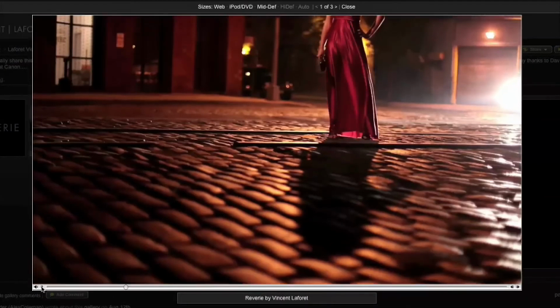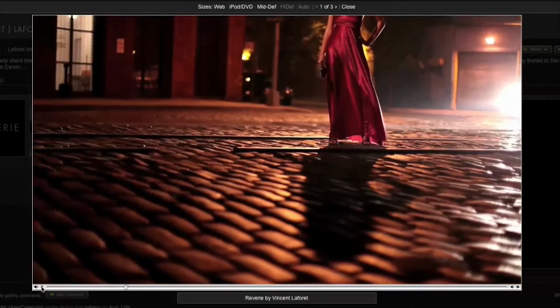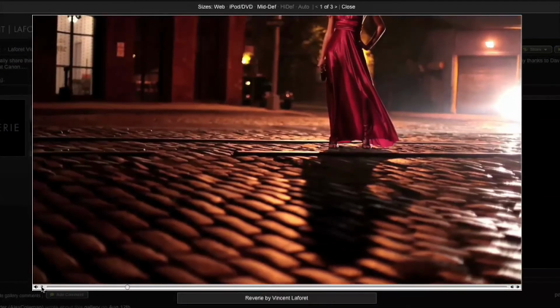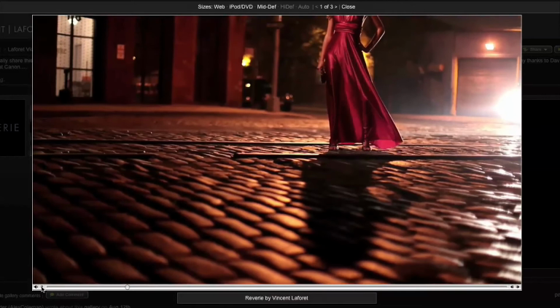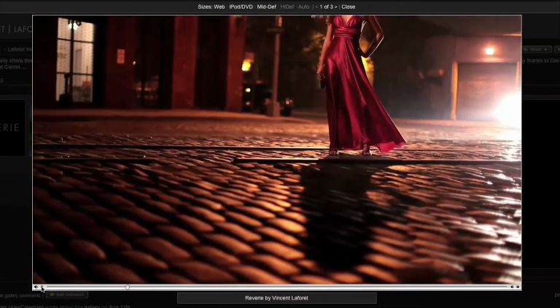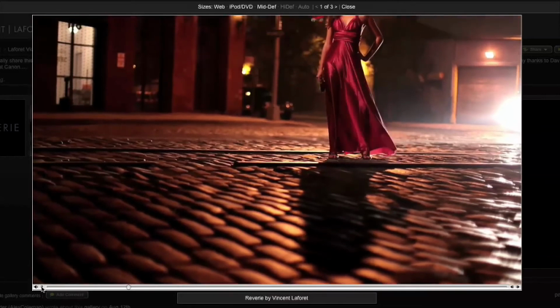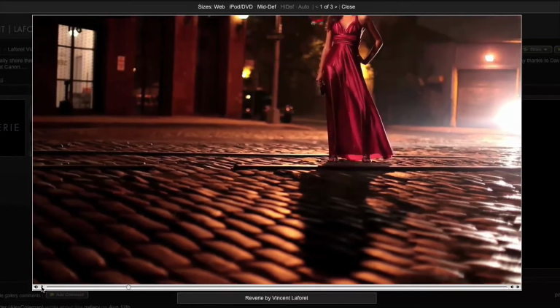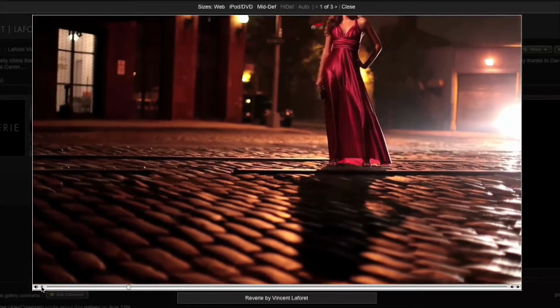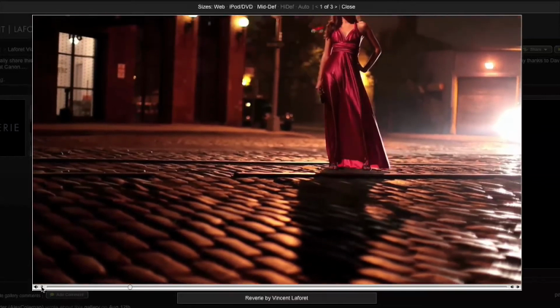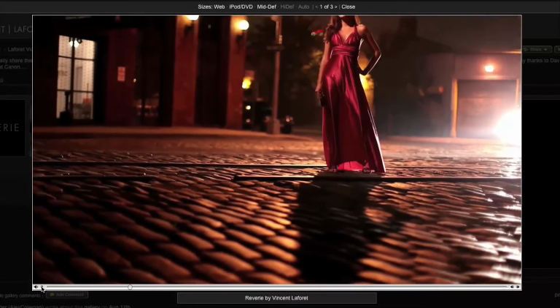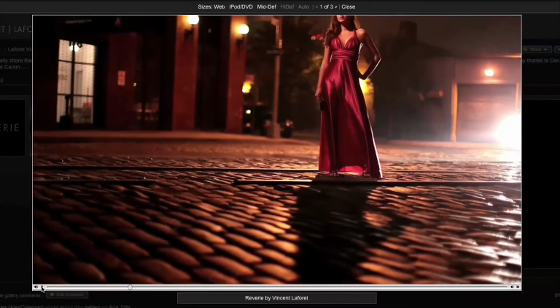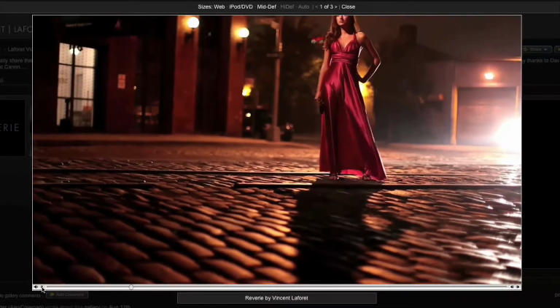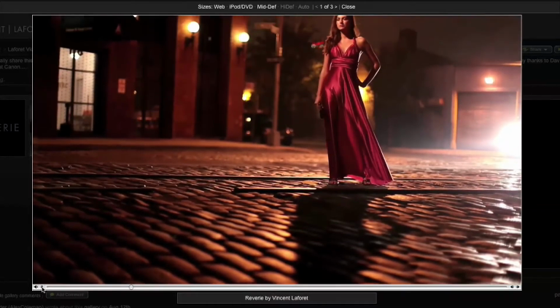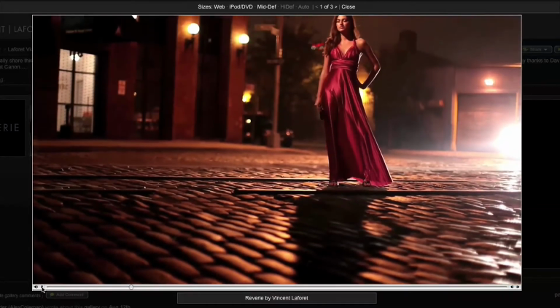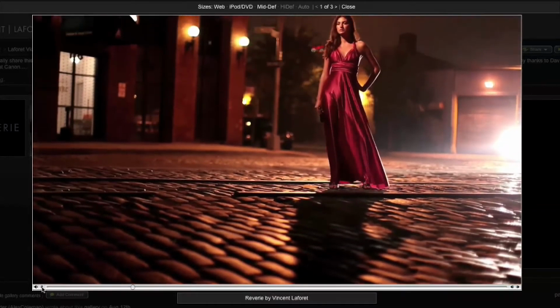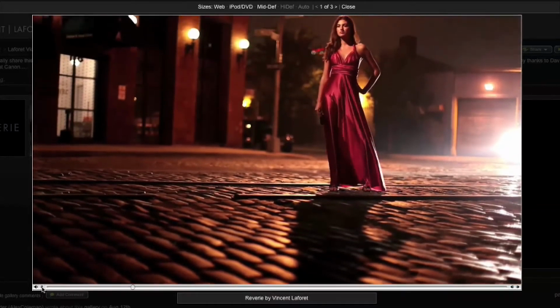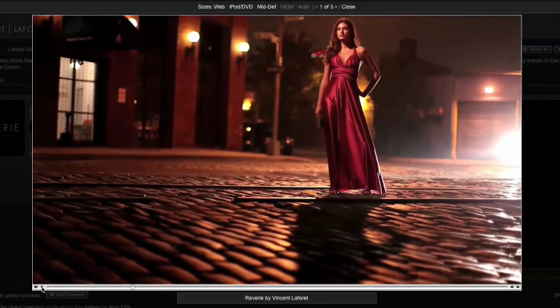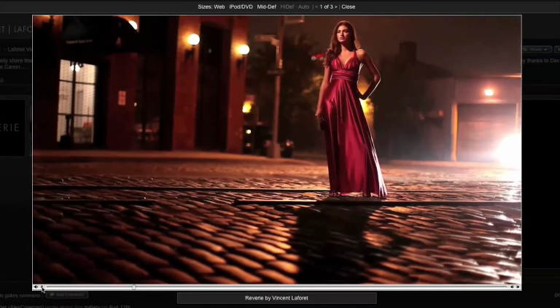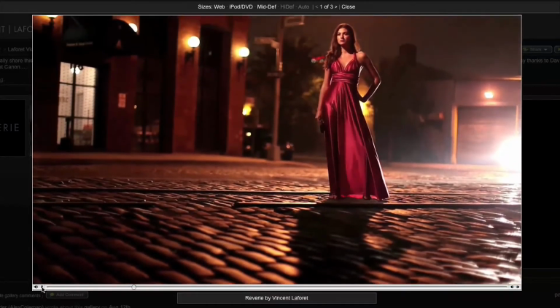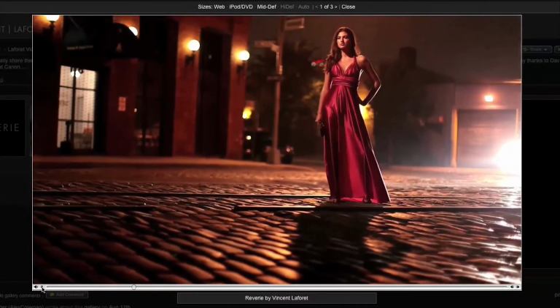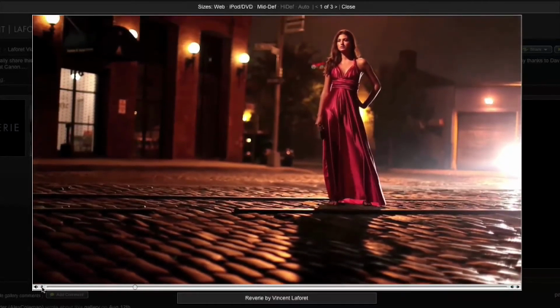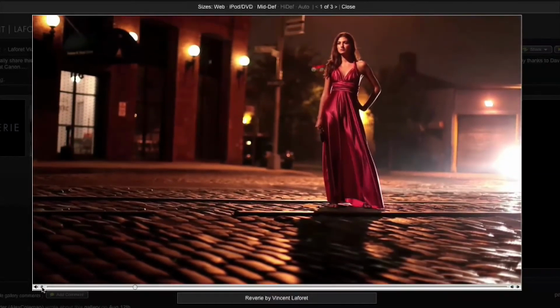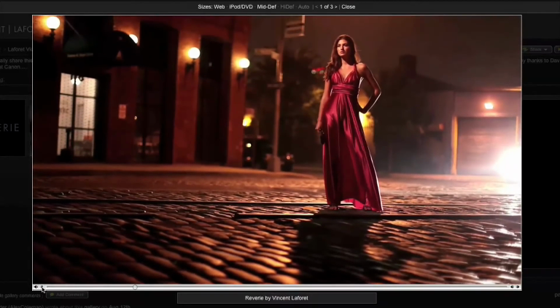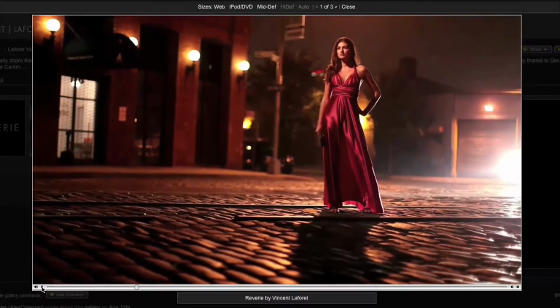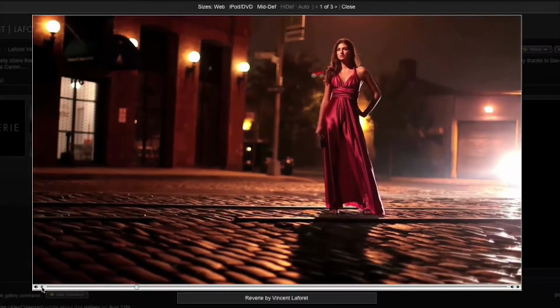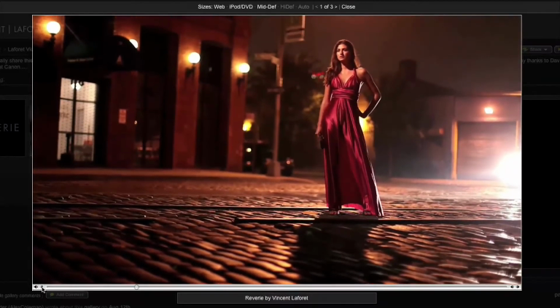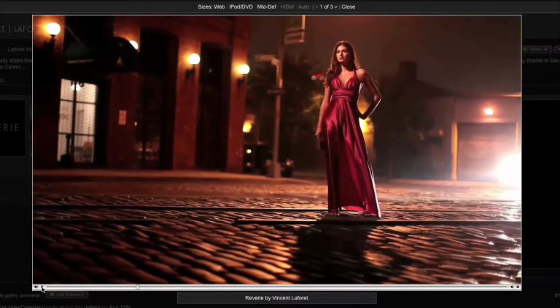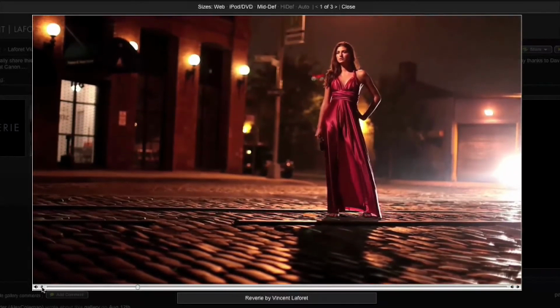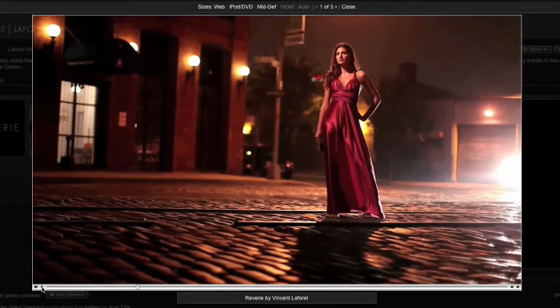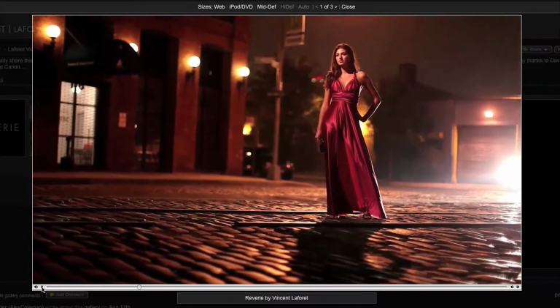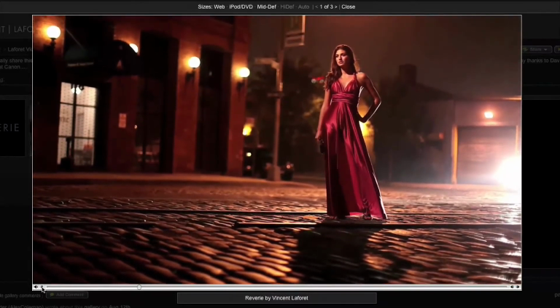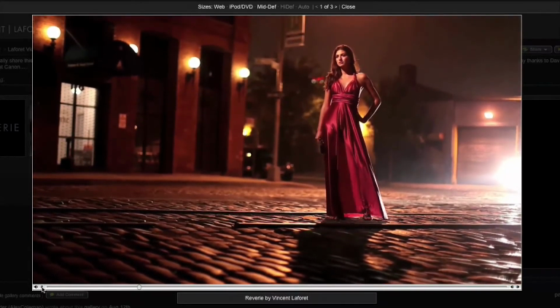Speaking of videos, you'll need a Power or Pro account, and then you can upload them just like you do photos.